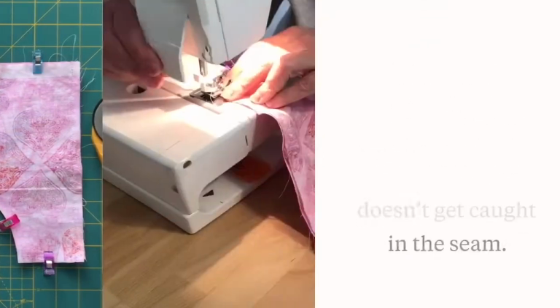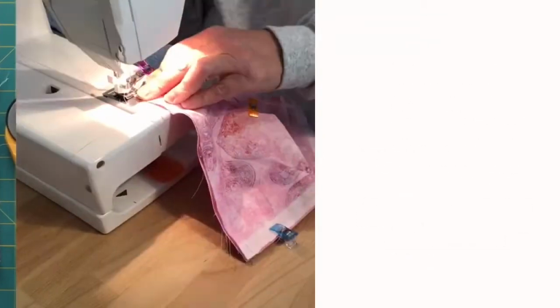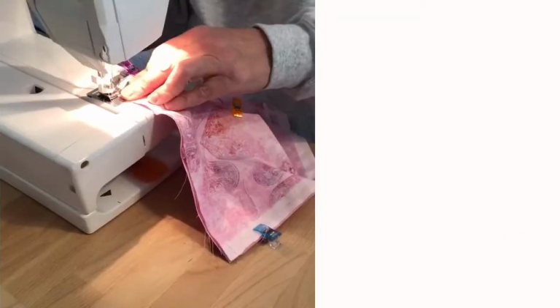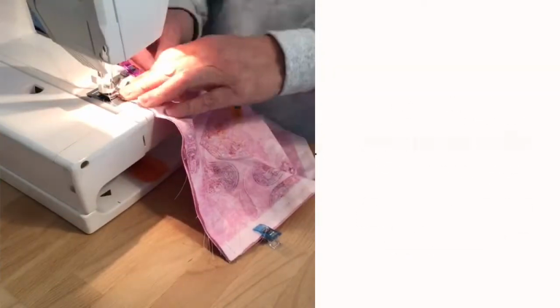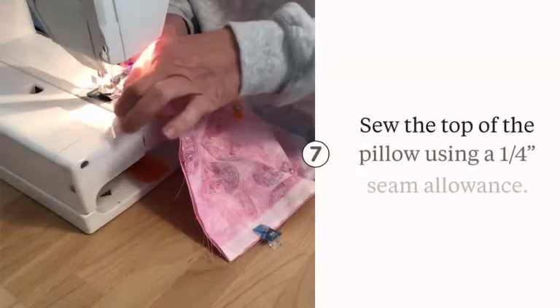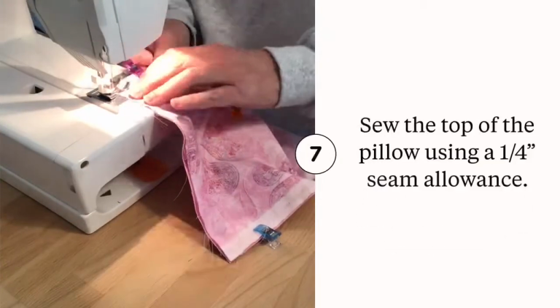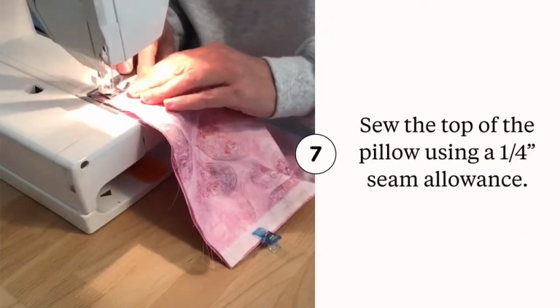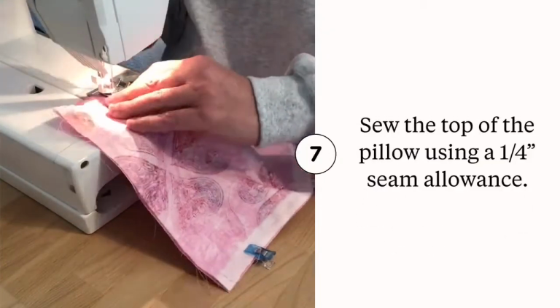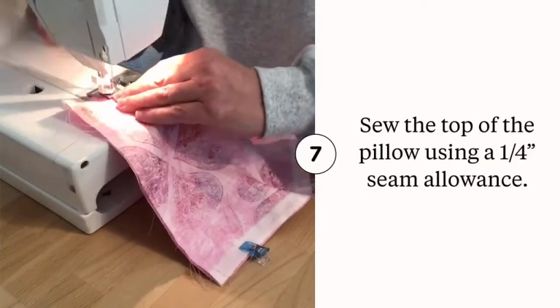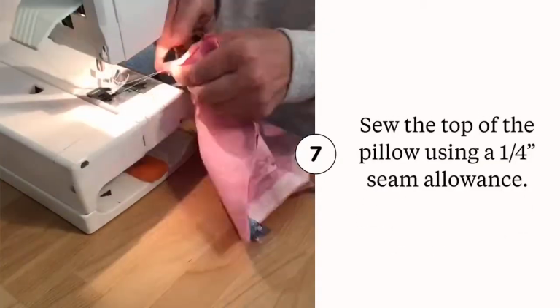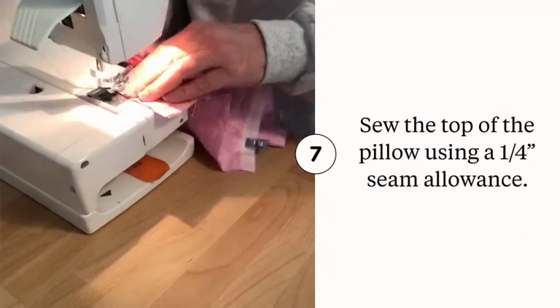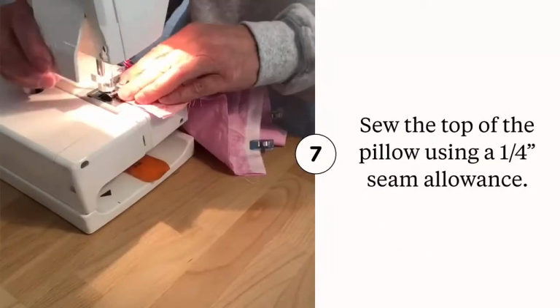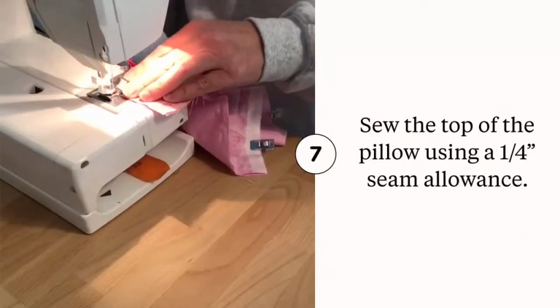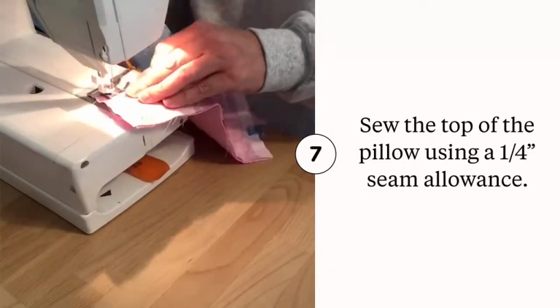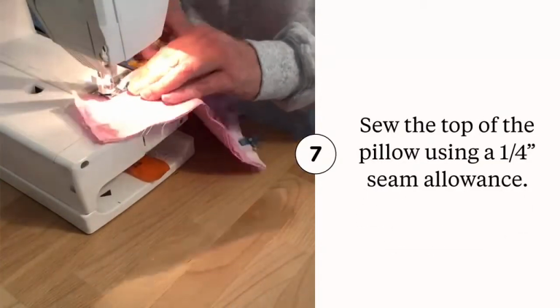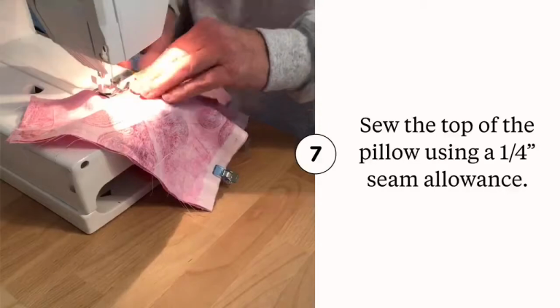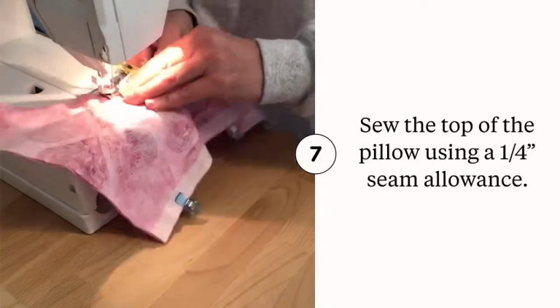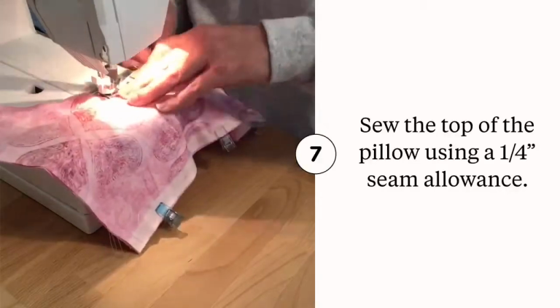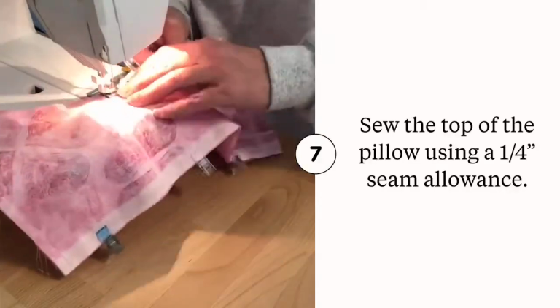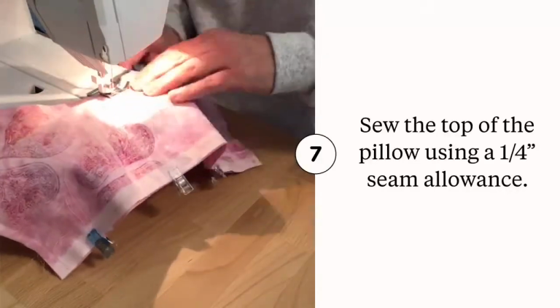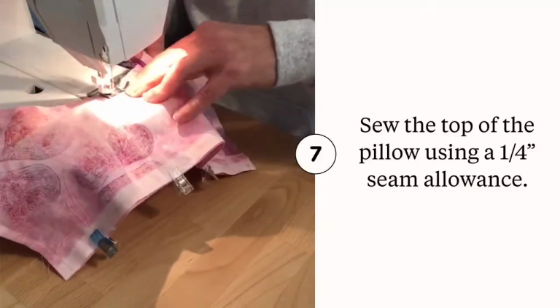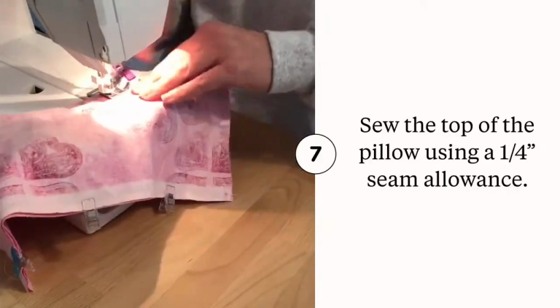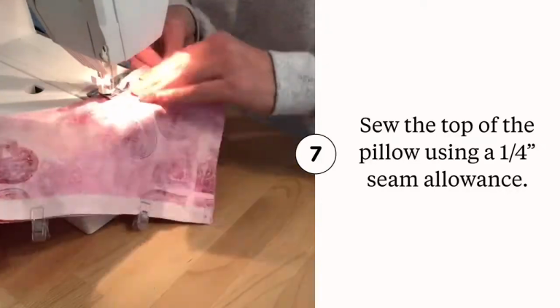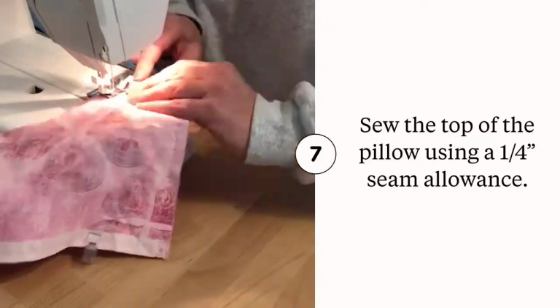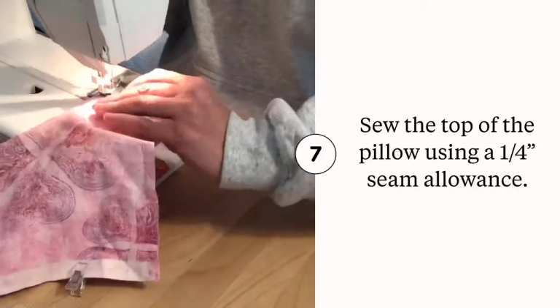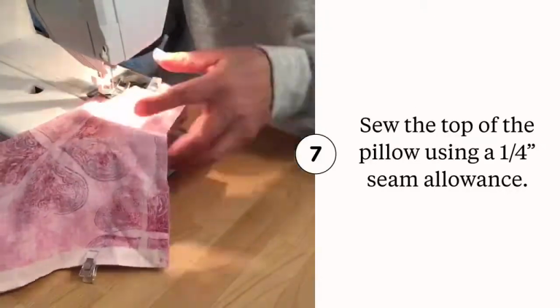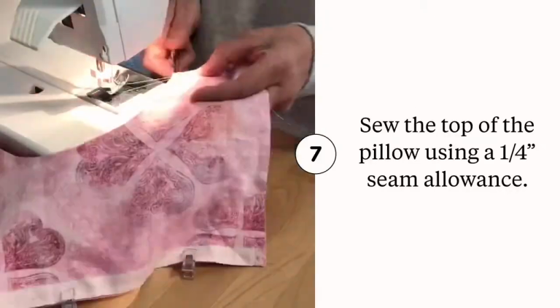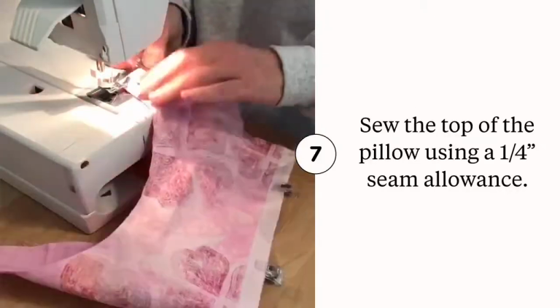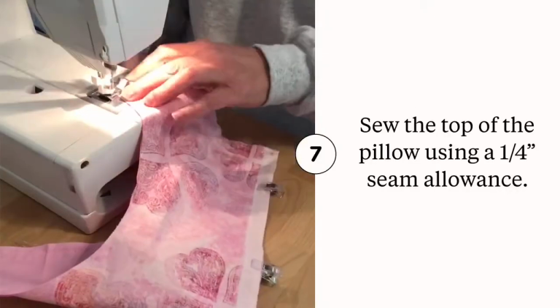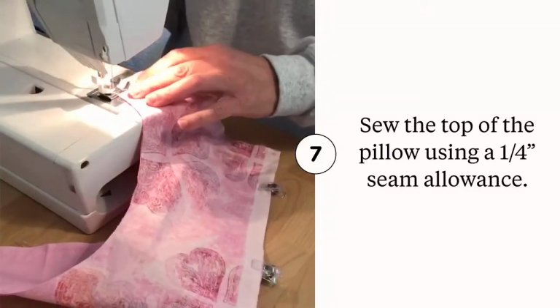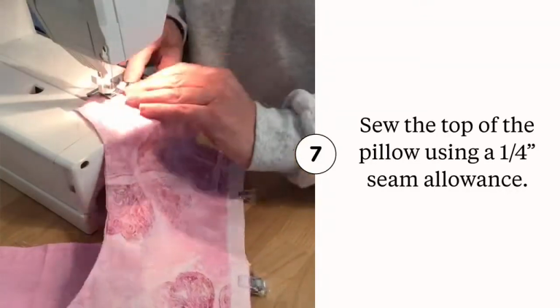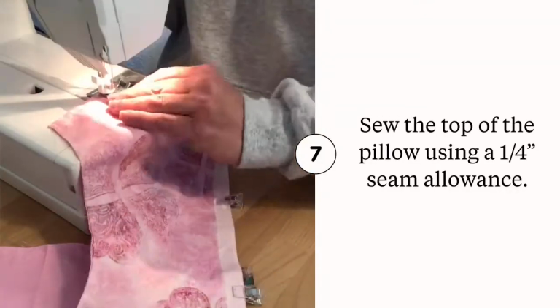Use a quarter inch seam allowance to sew the top edges and curve, and make sure to trim all the thread stragglers so they don't haunt you later.